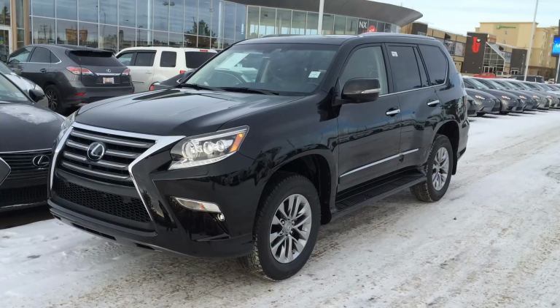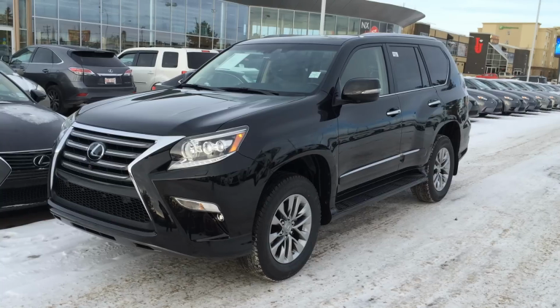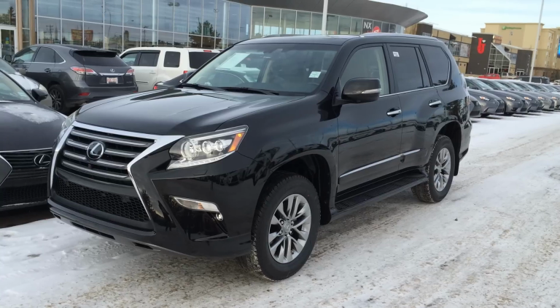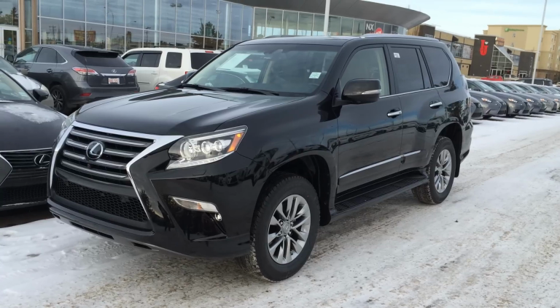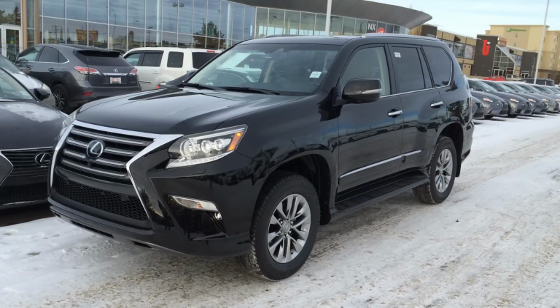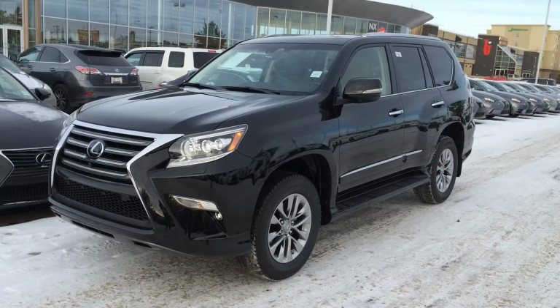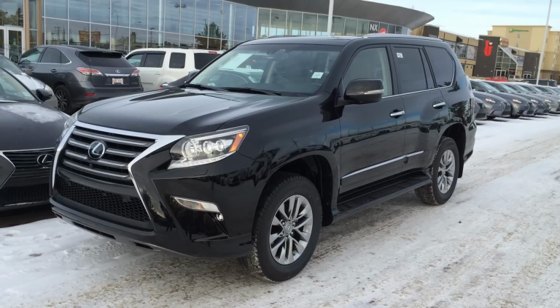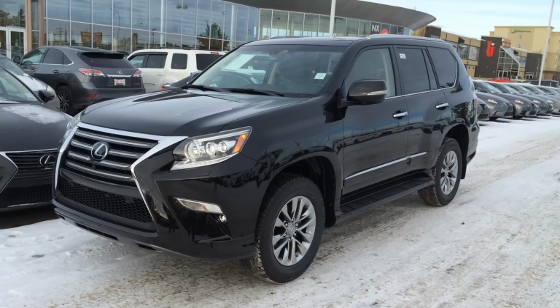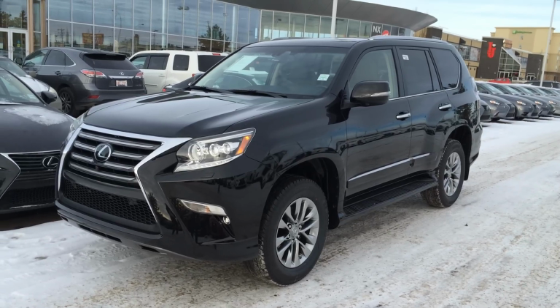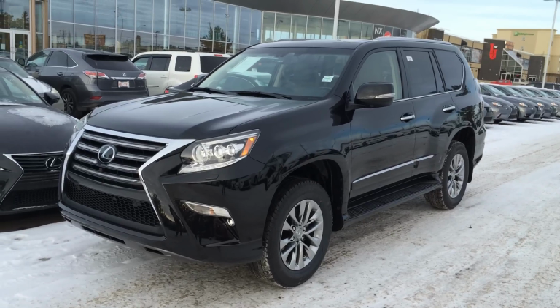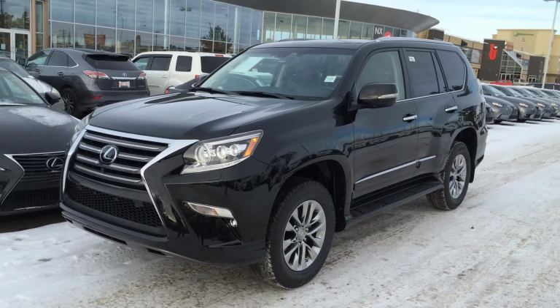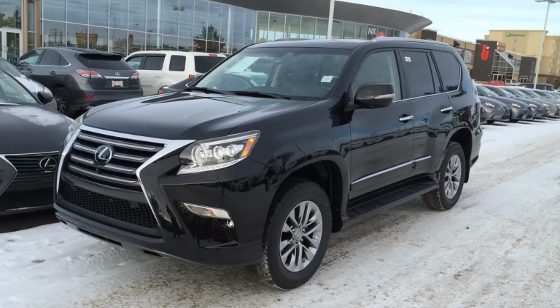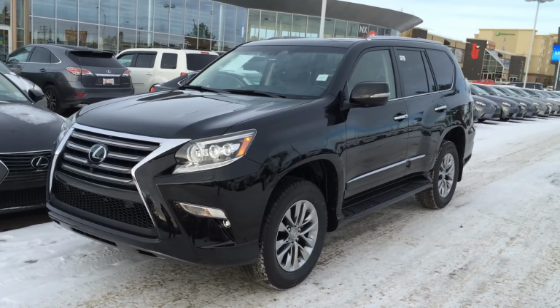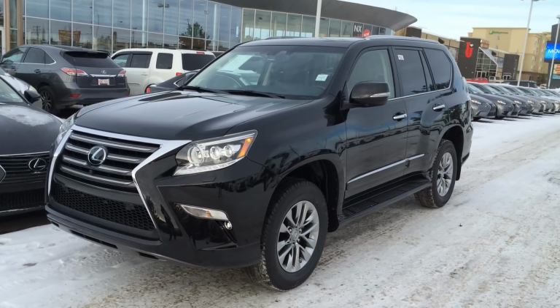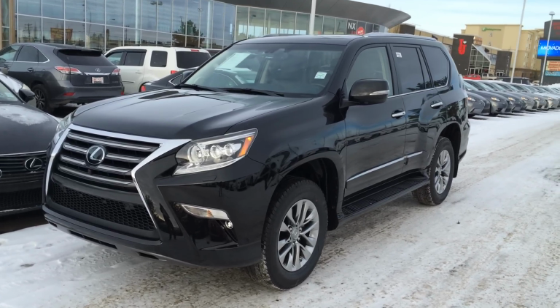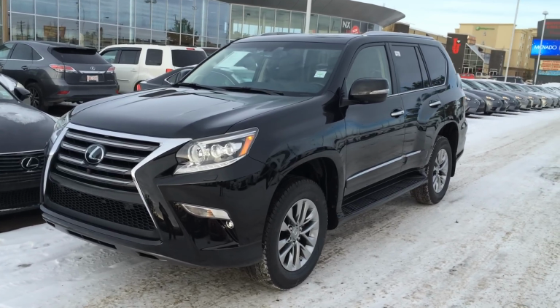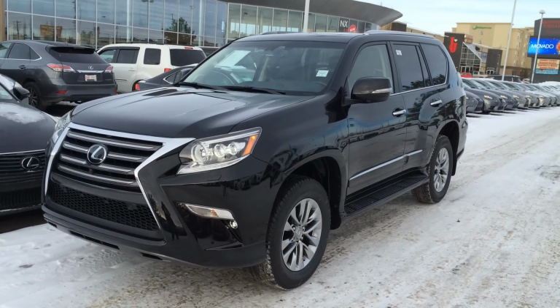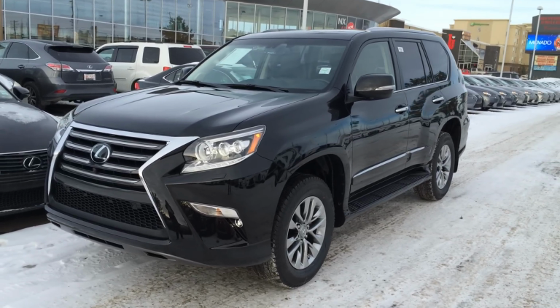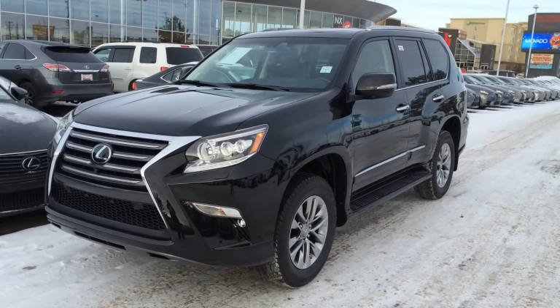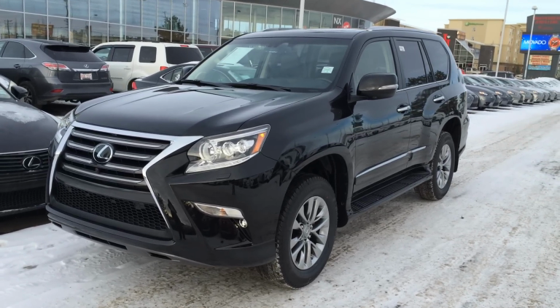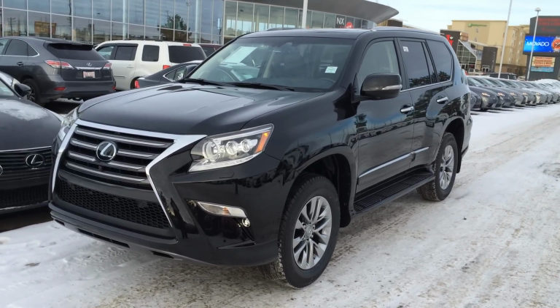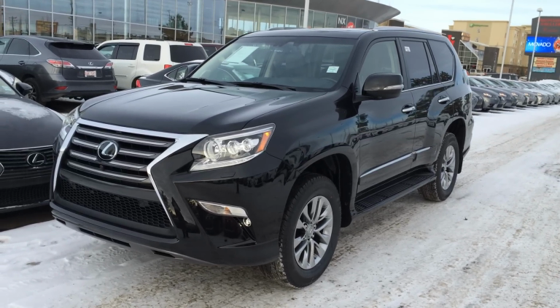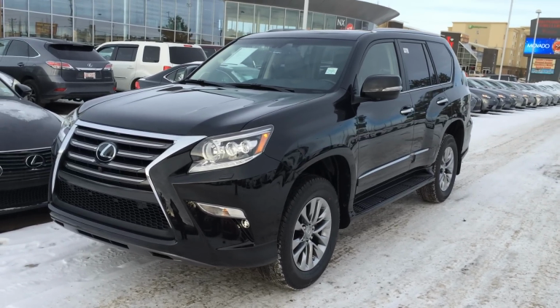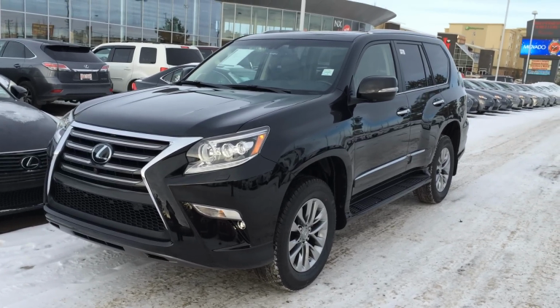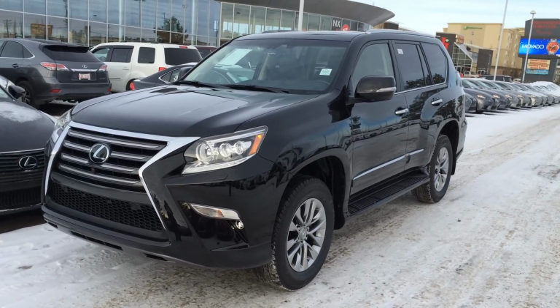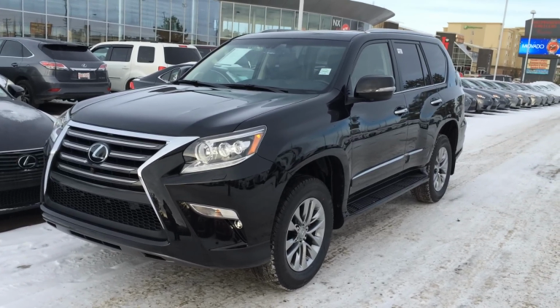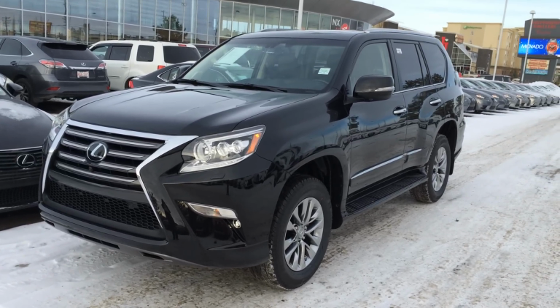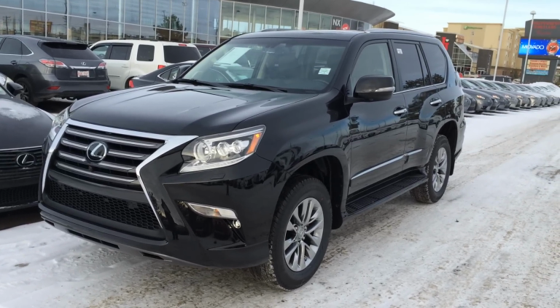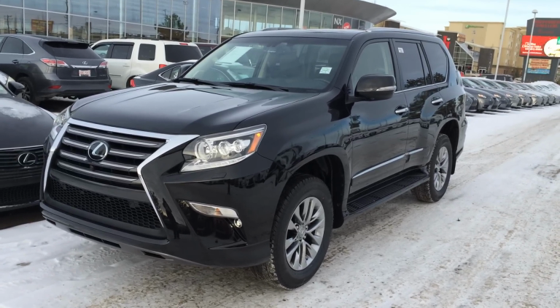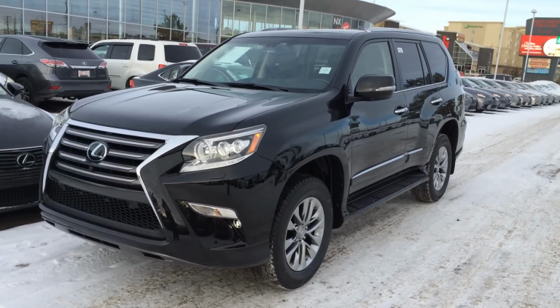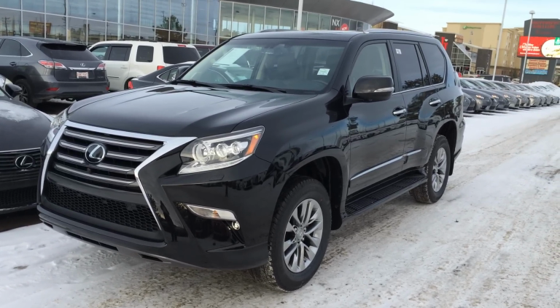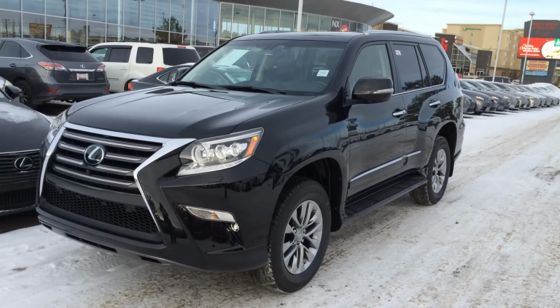Hey everybody, welcome to Lexus of Edmonton. We are located off of 111th Ave and 170th Street in Edmonton, Alberta.